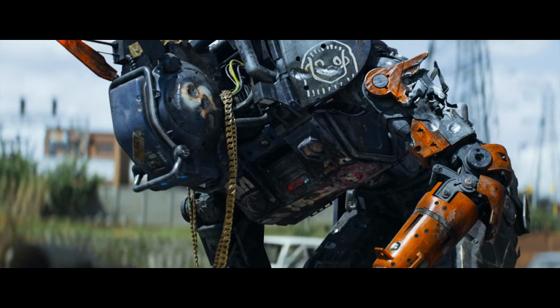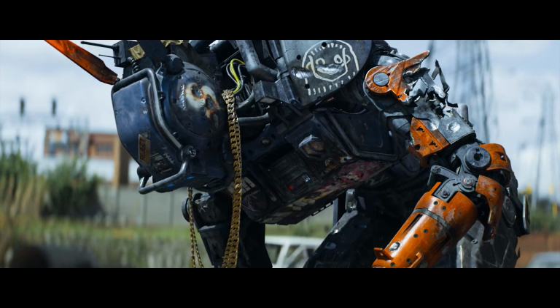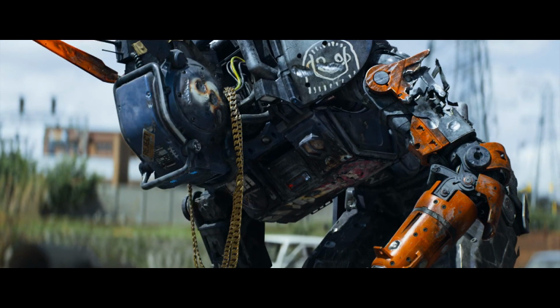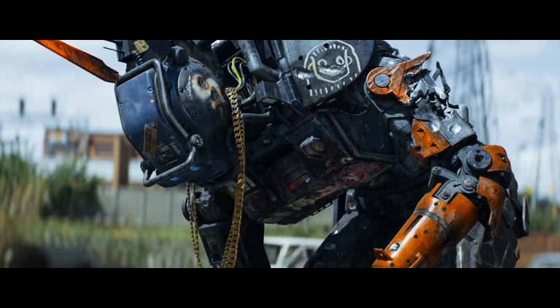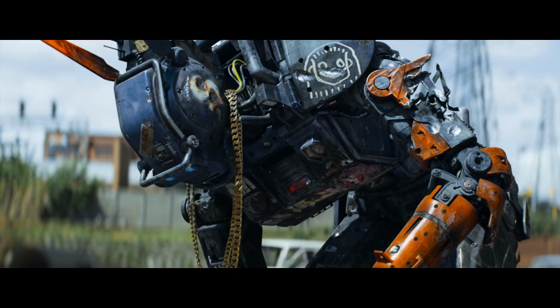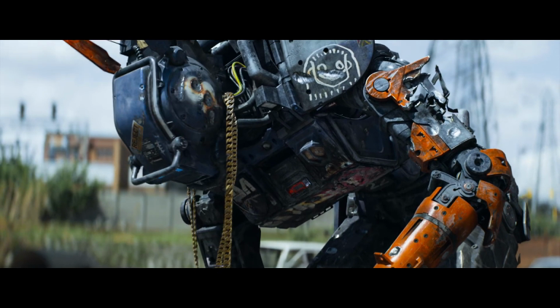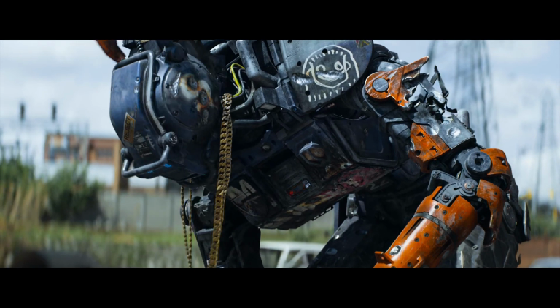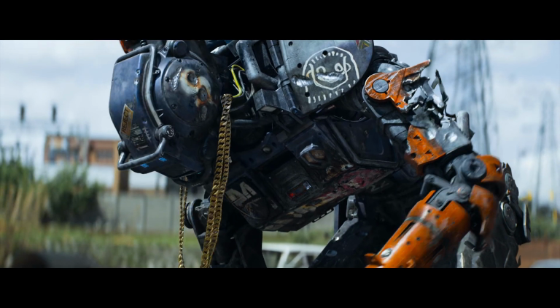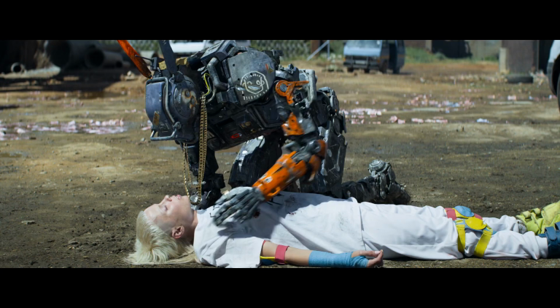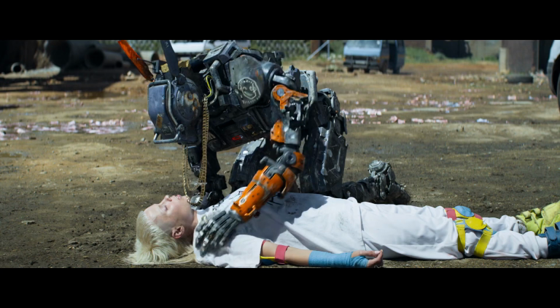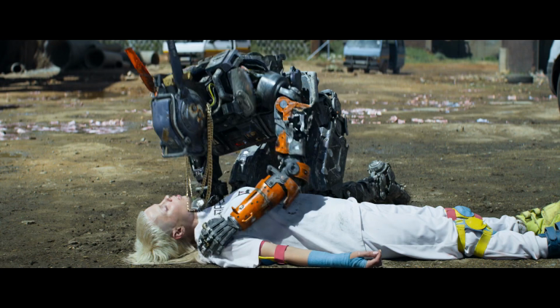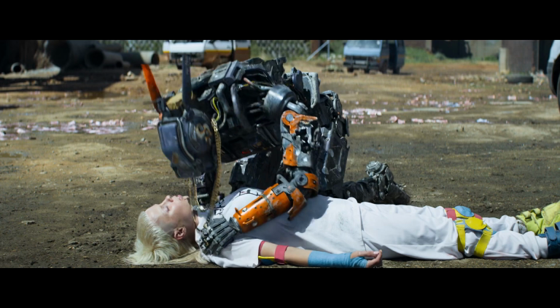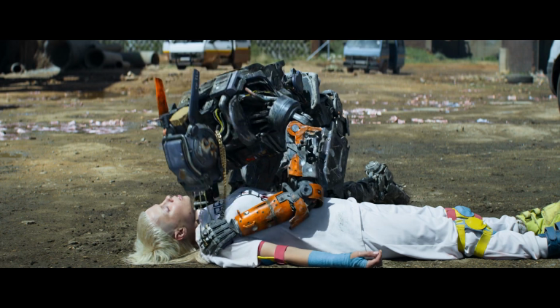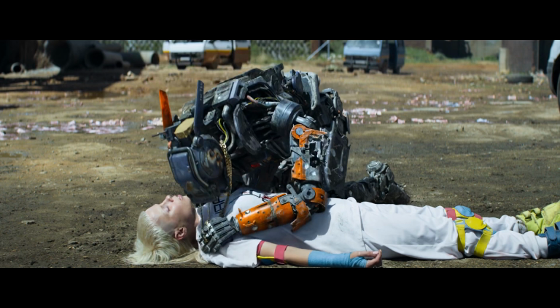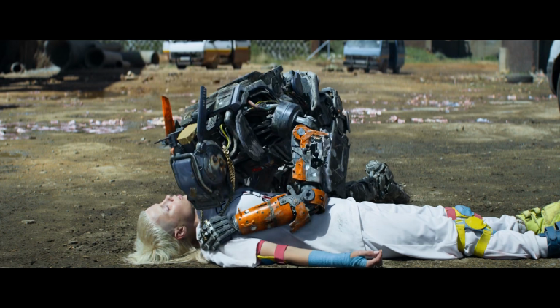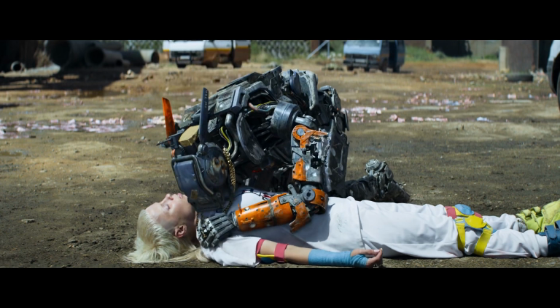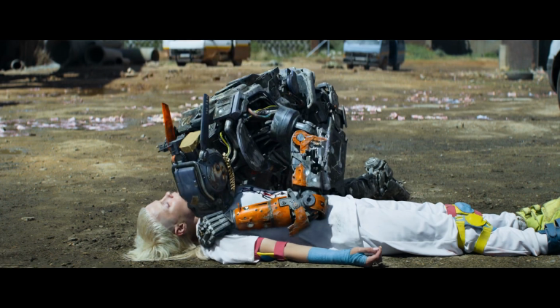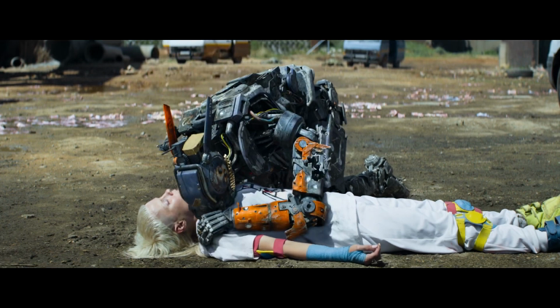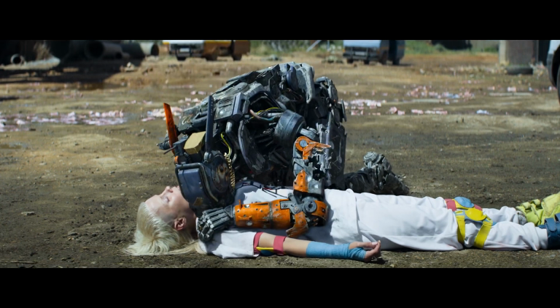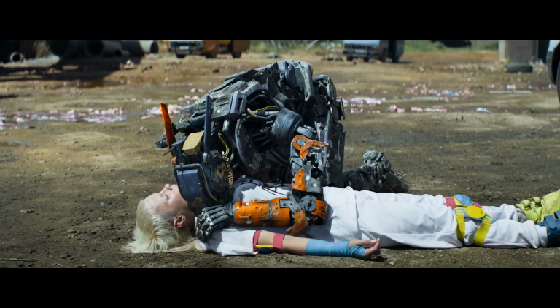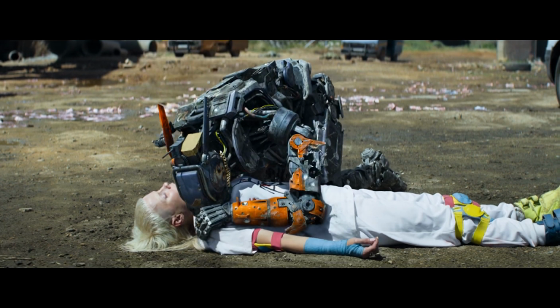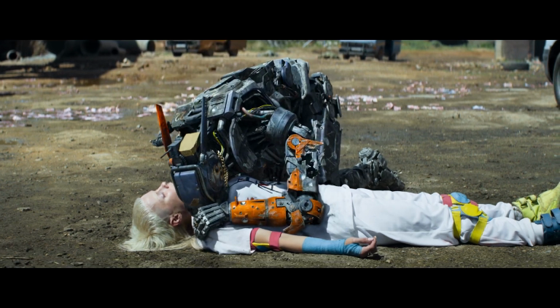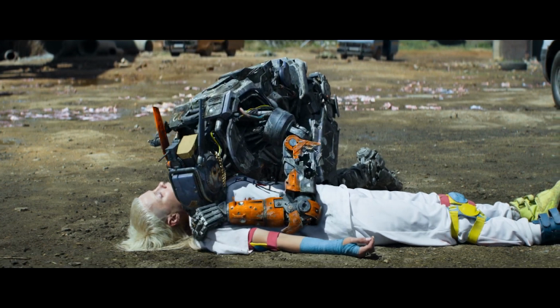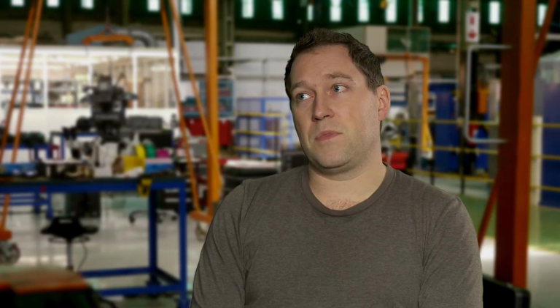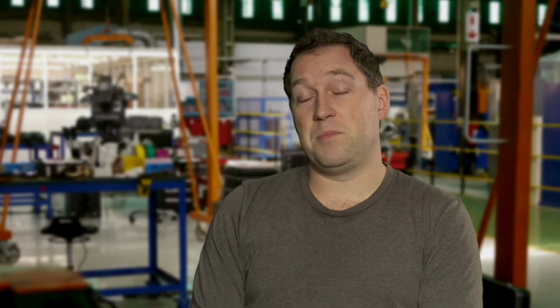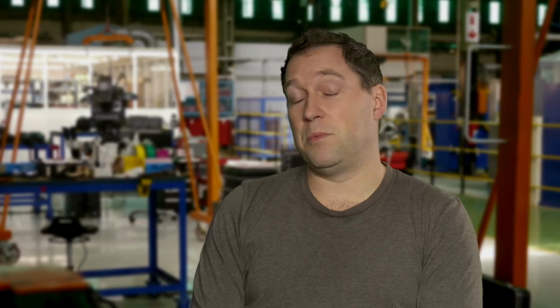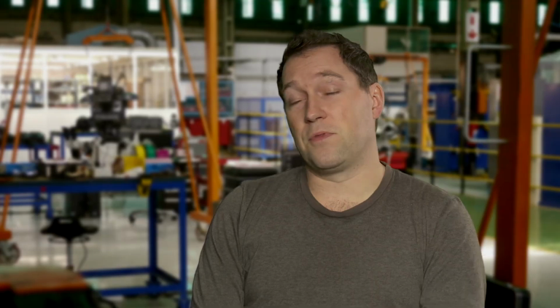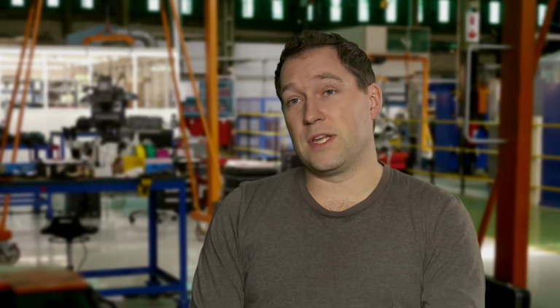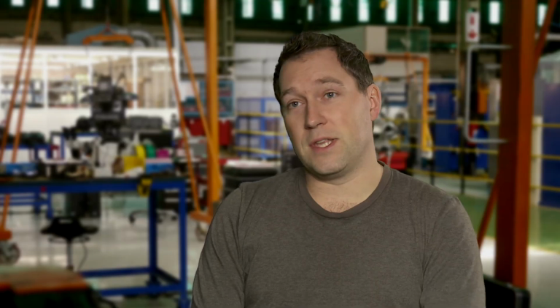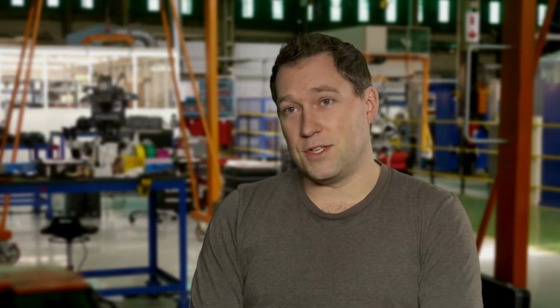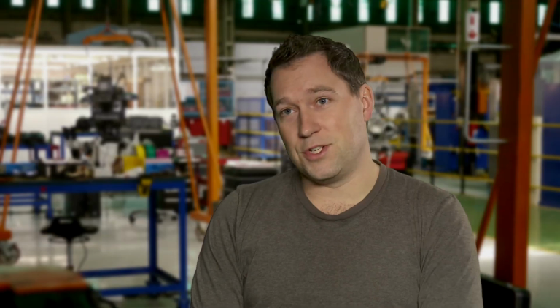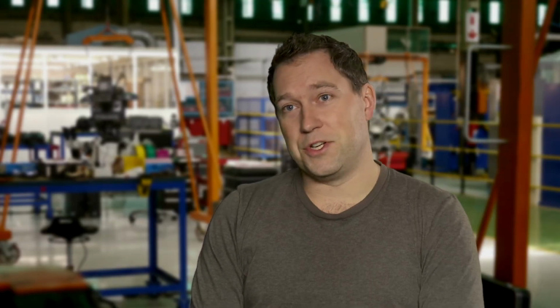Ultimately, the true test for Chappie will be if people forget that he's CG.